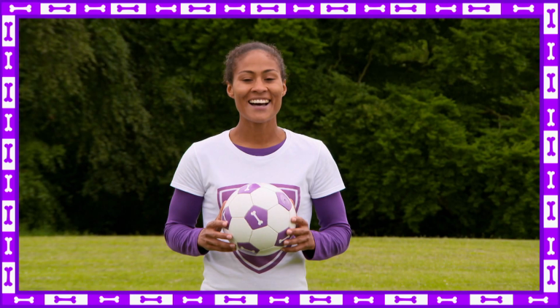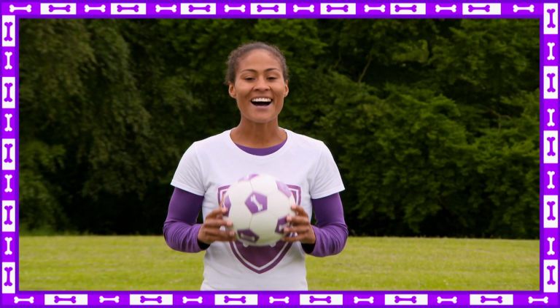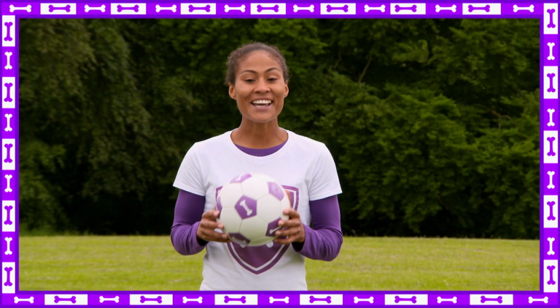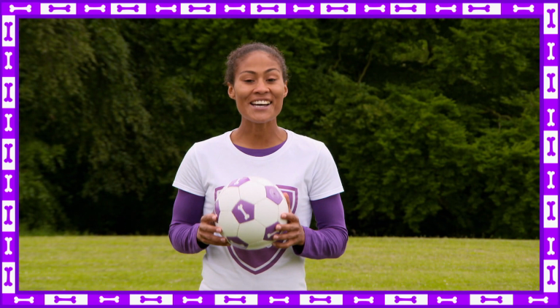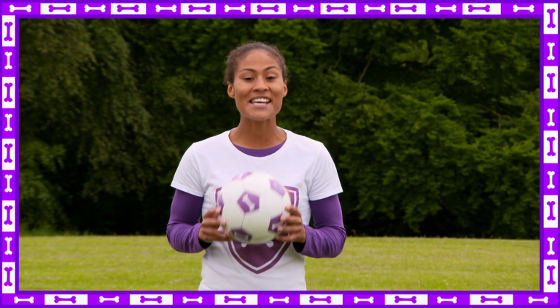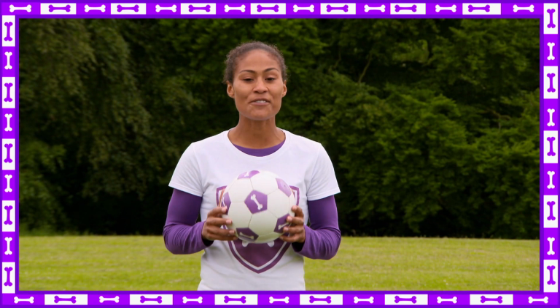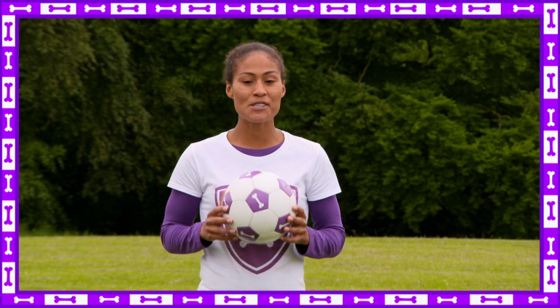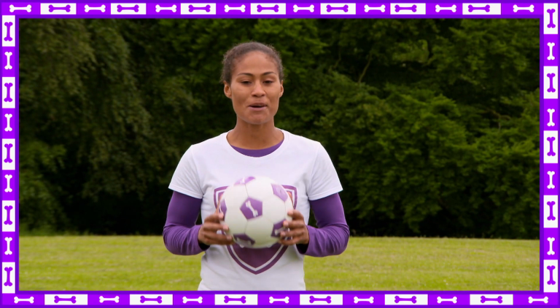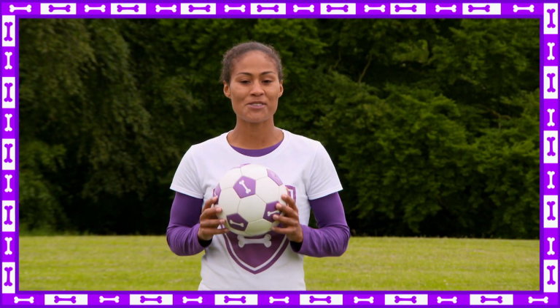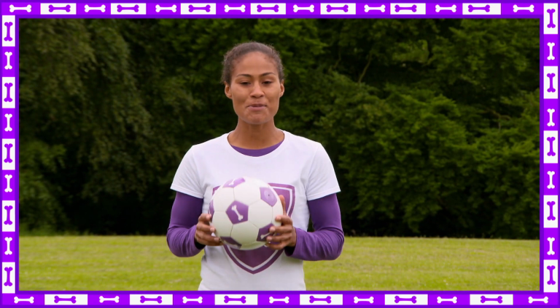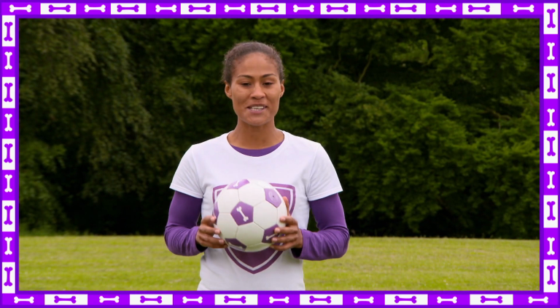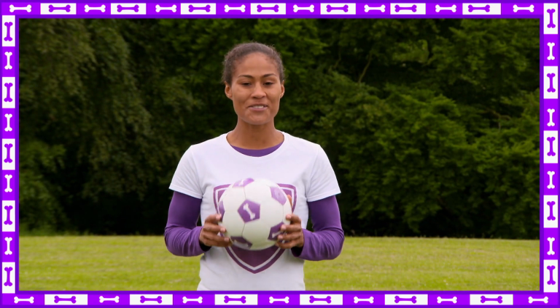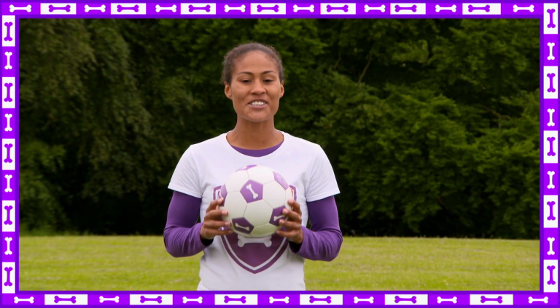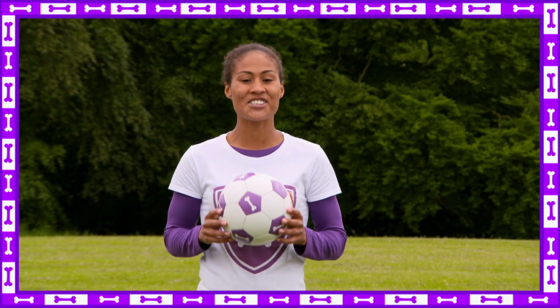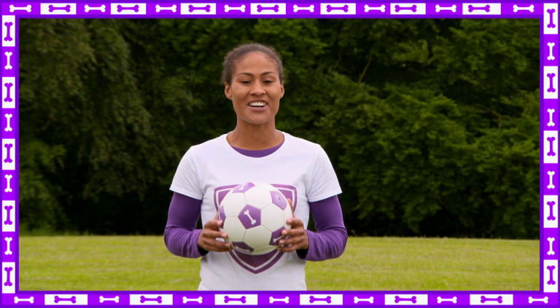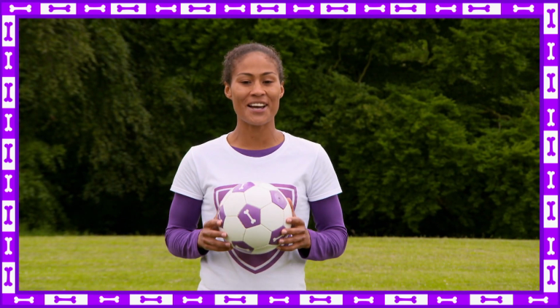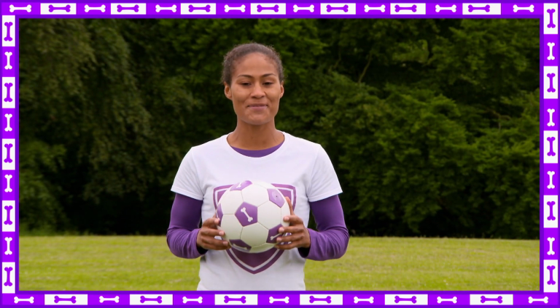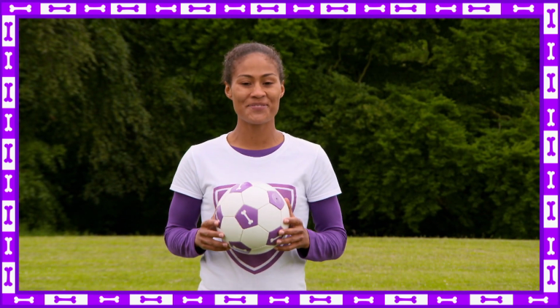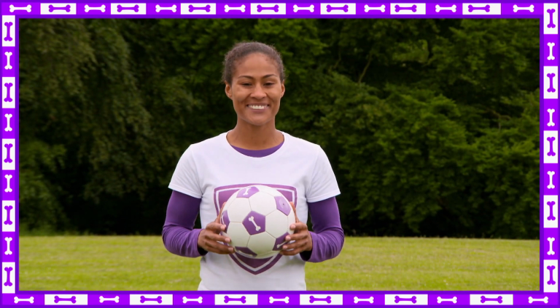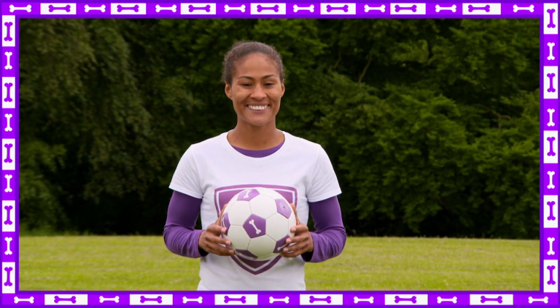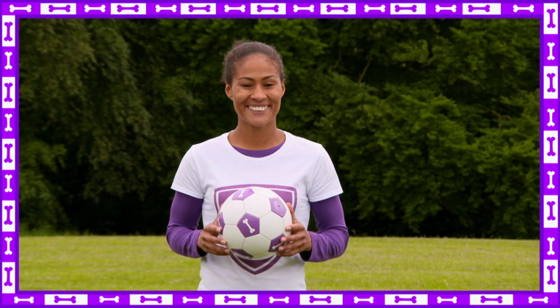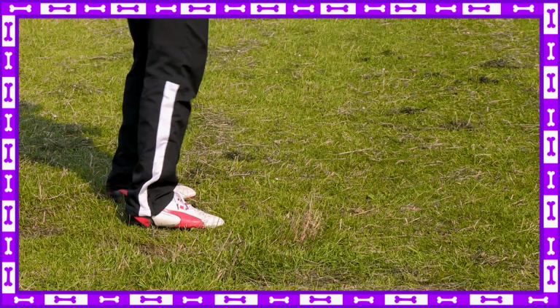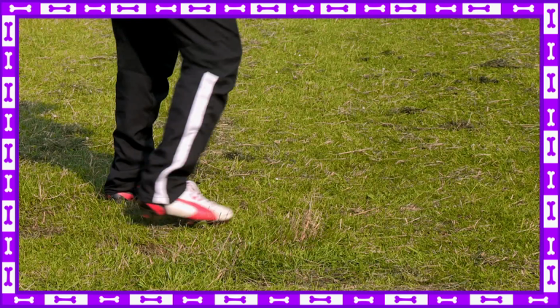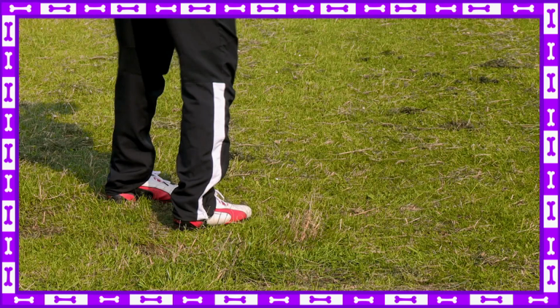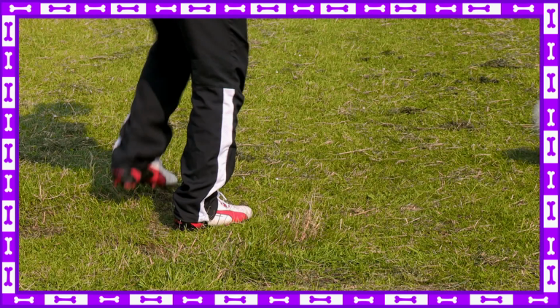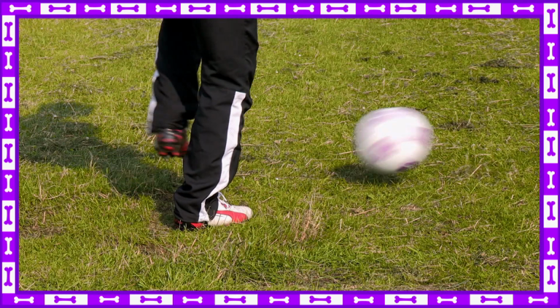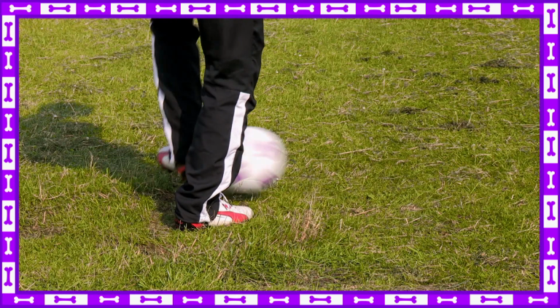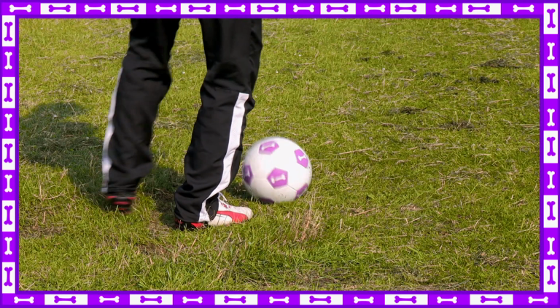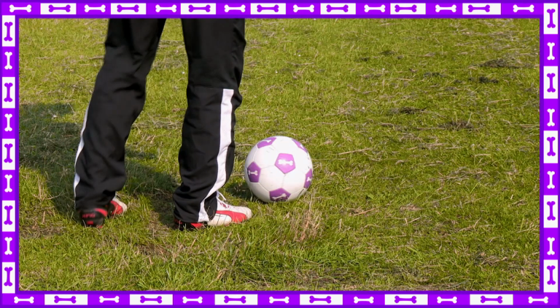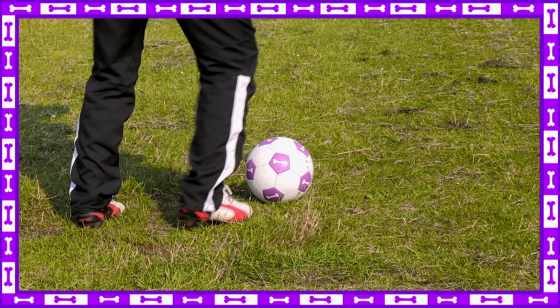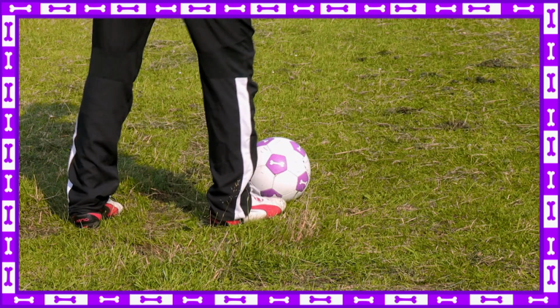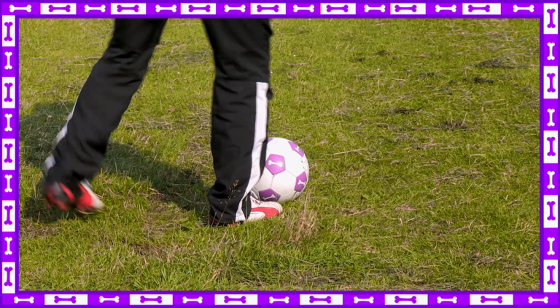Hi guys, here's a footy pot super skill for you to try at home. This super skill is trapping a ball.